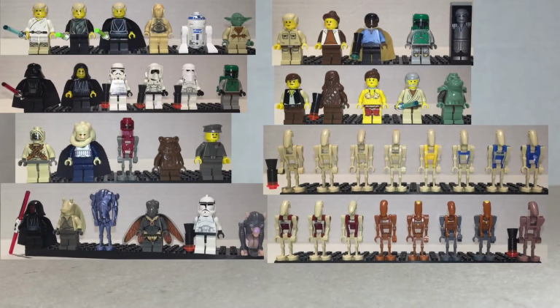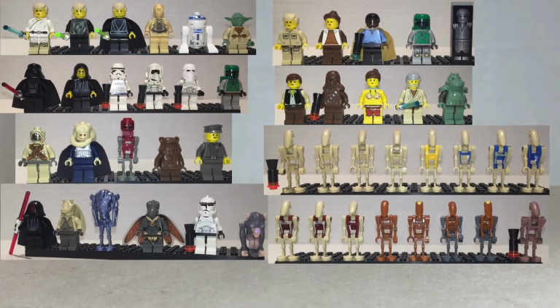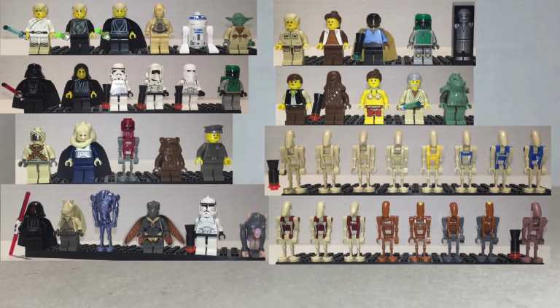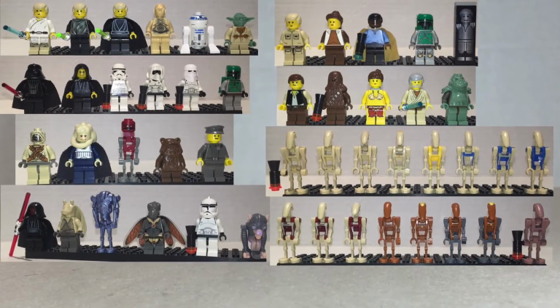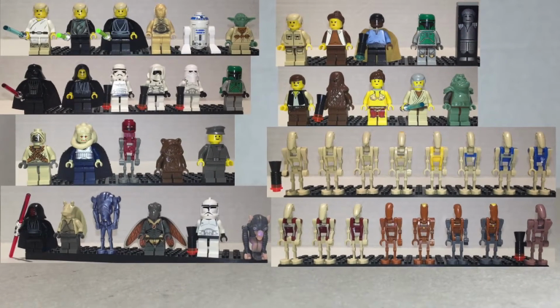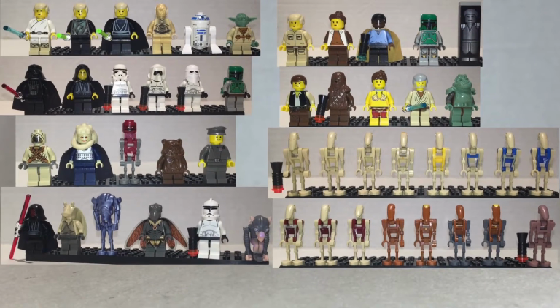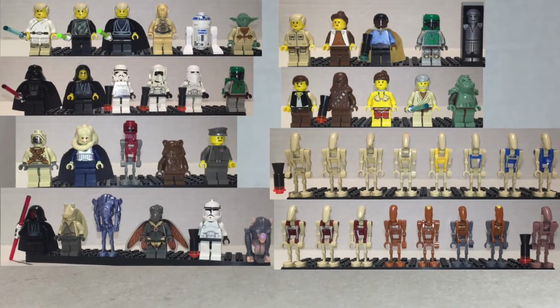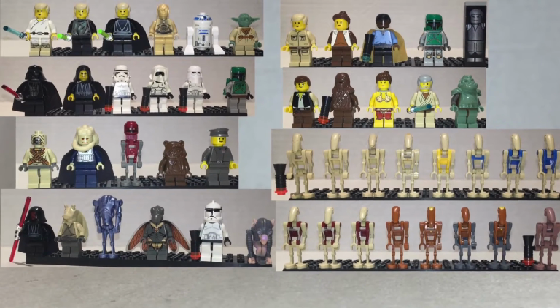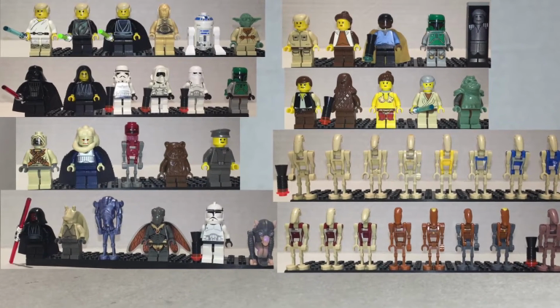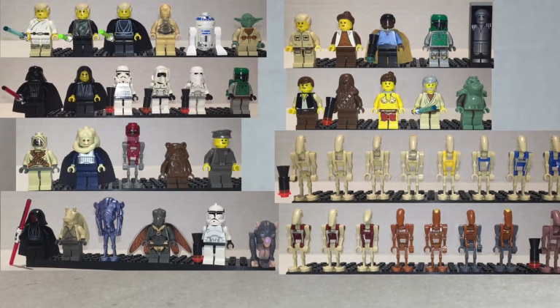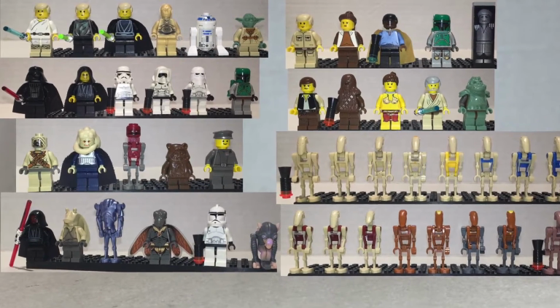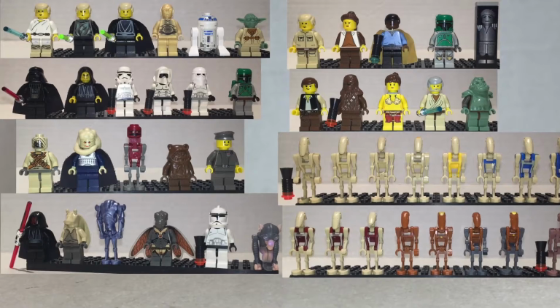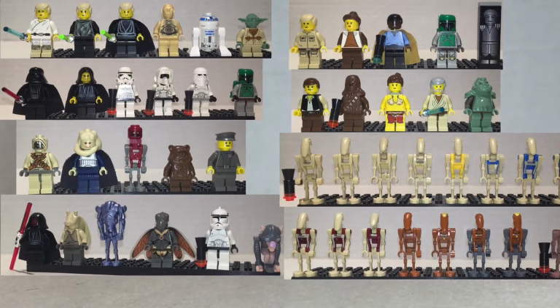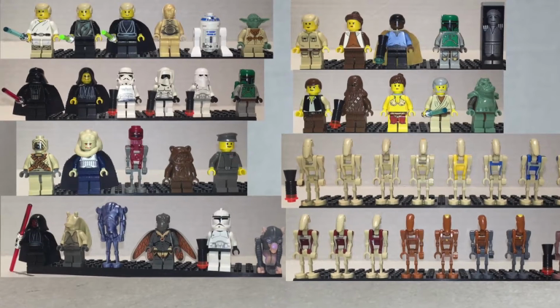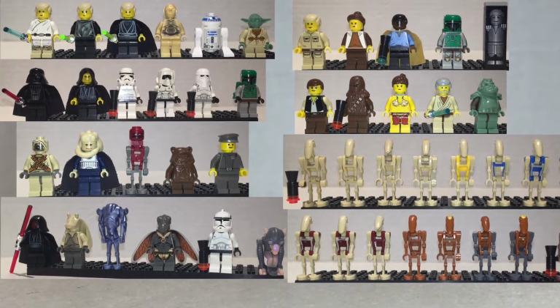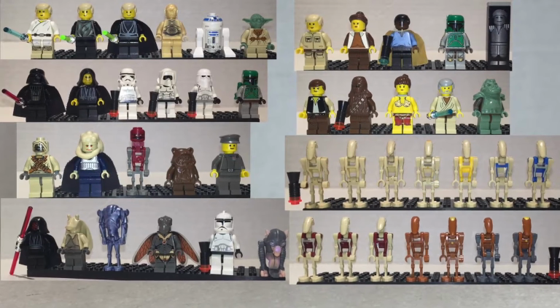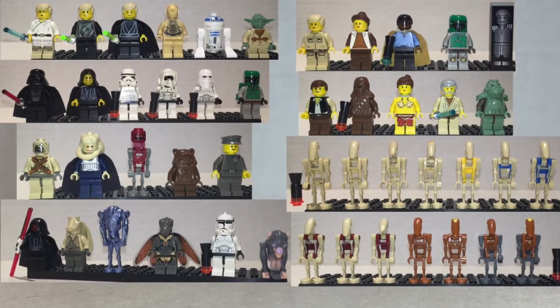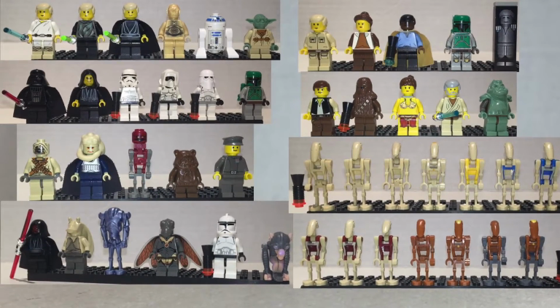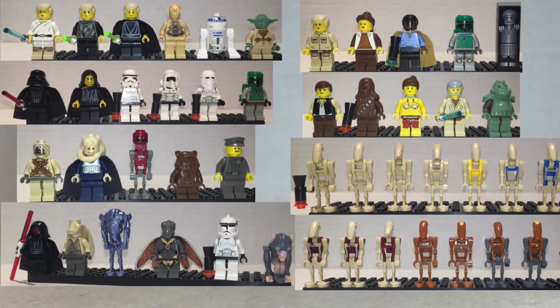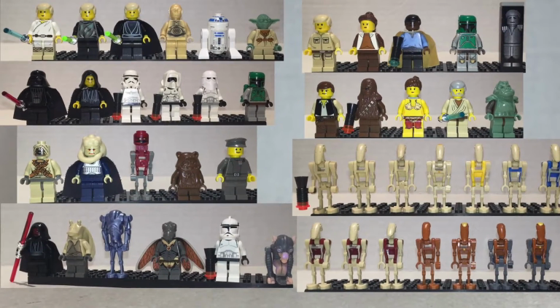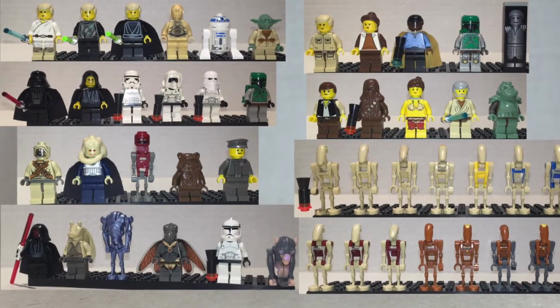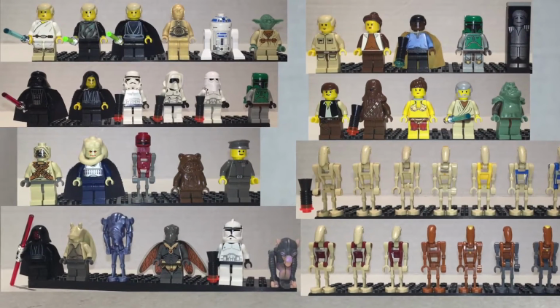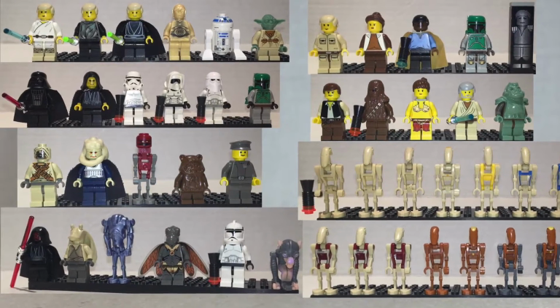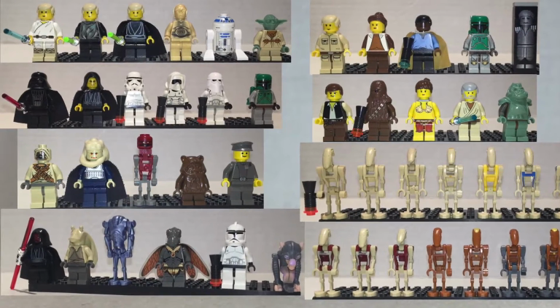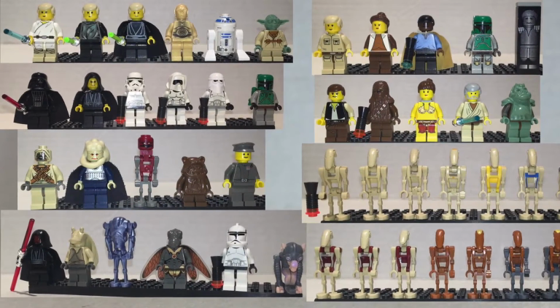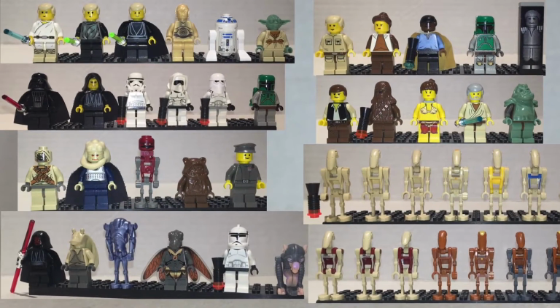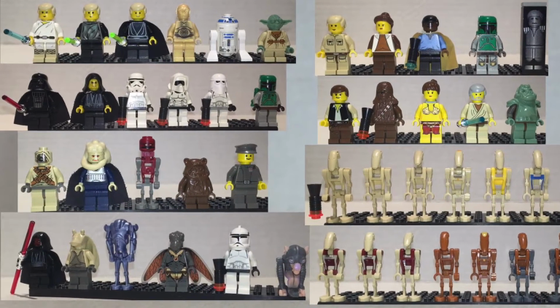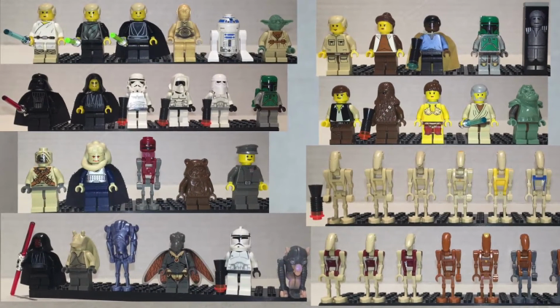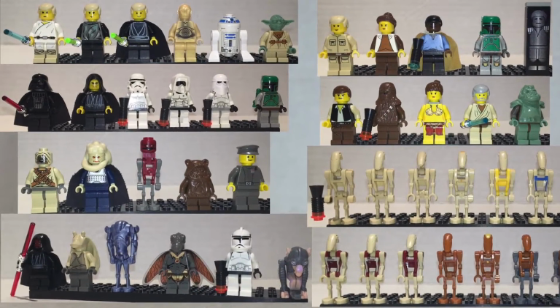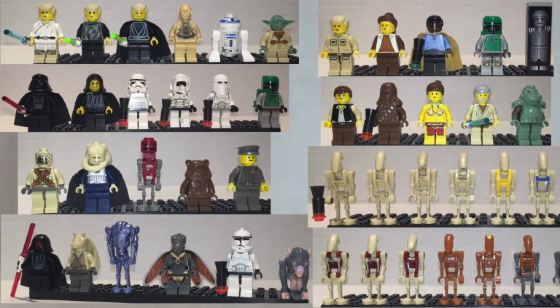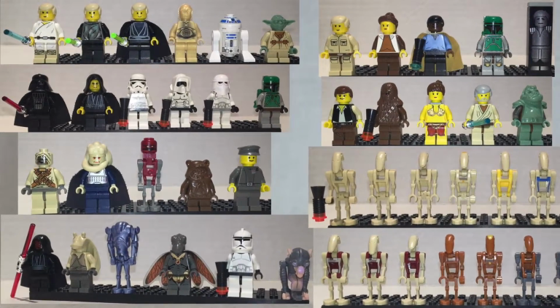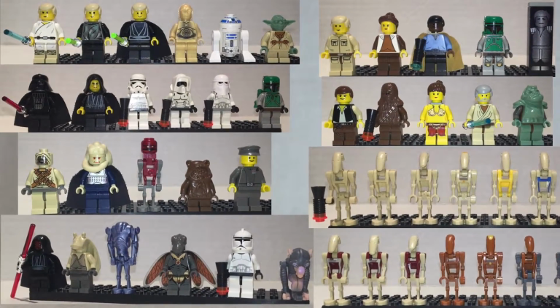Hello everyone and welcome back to Jessehat Creative. This time we're going over some Star Wars figures from LEGO. Let's get to it.